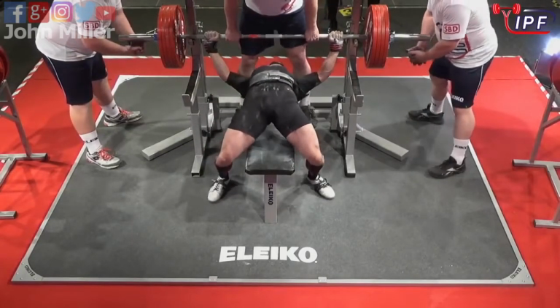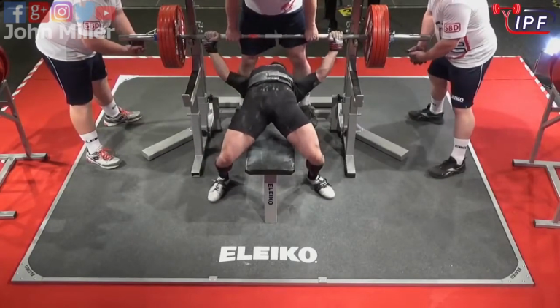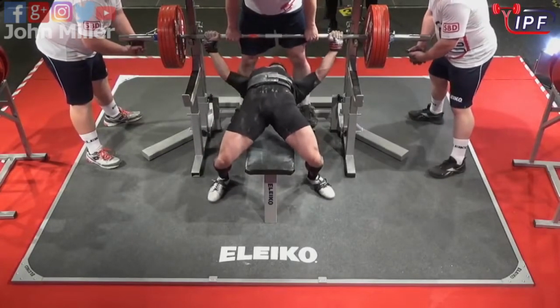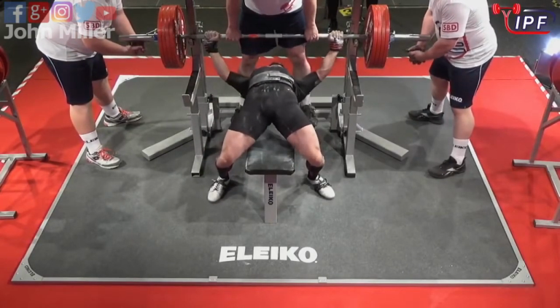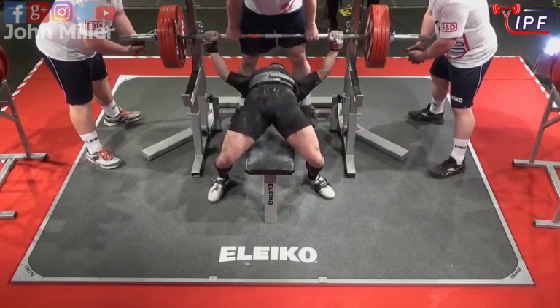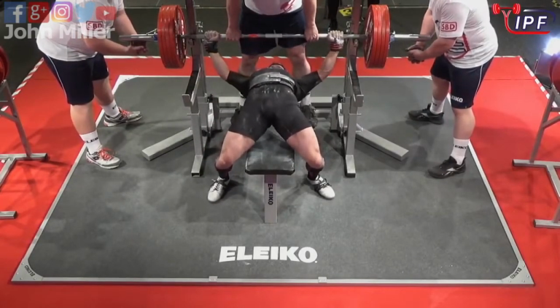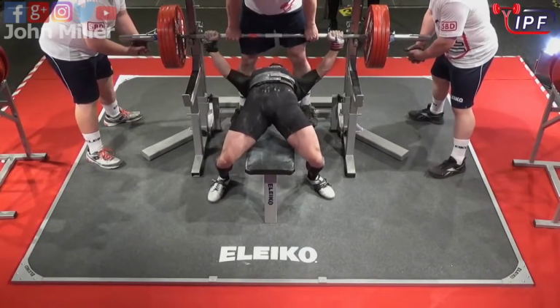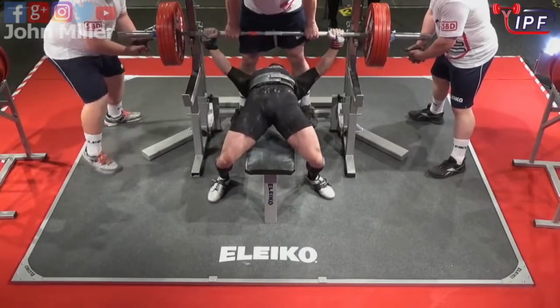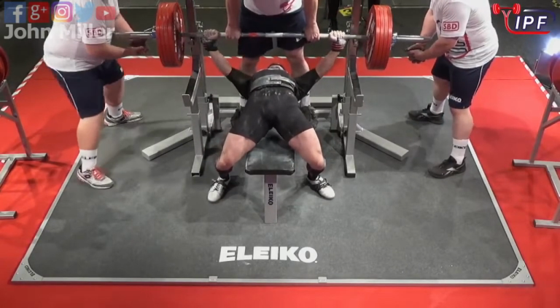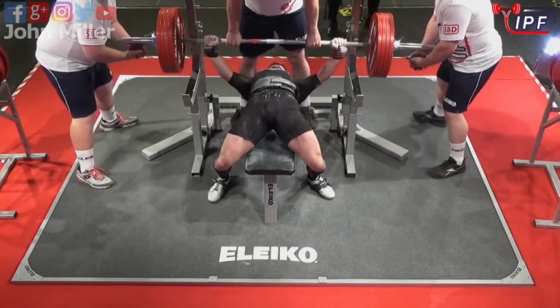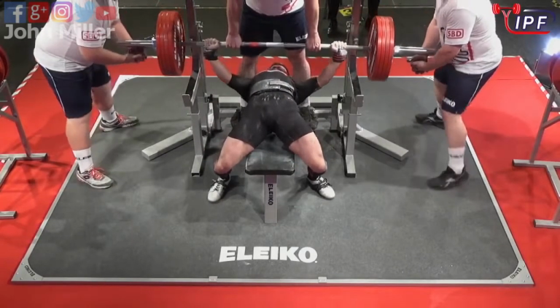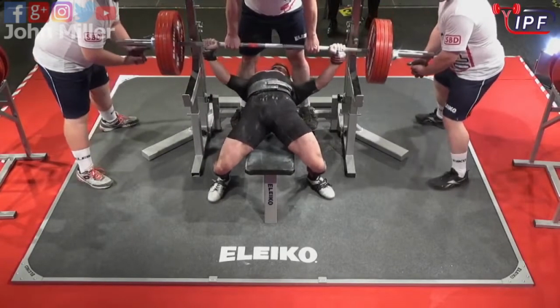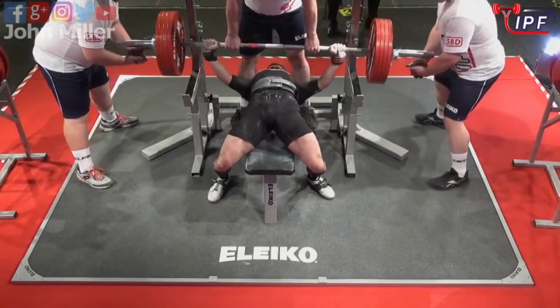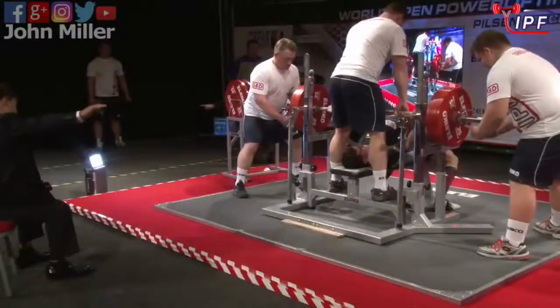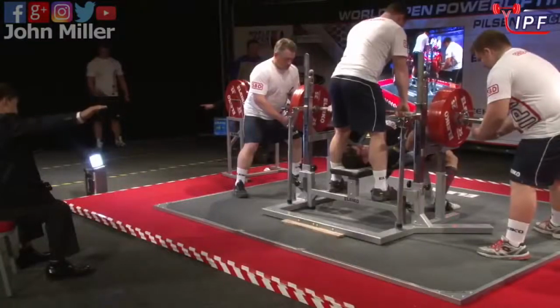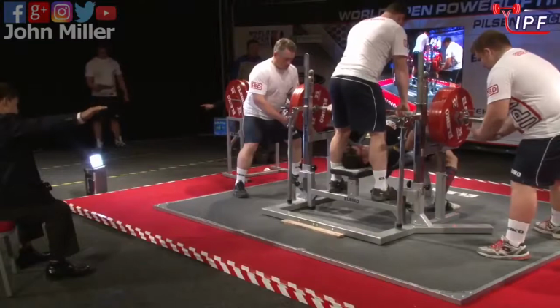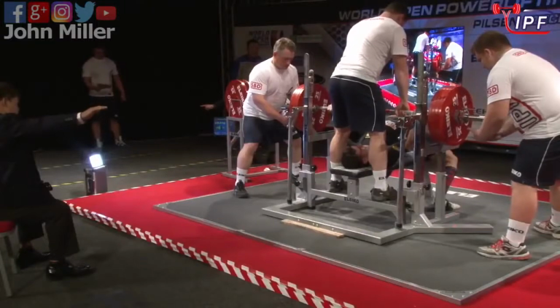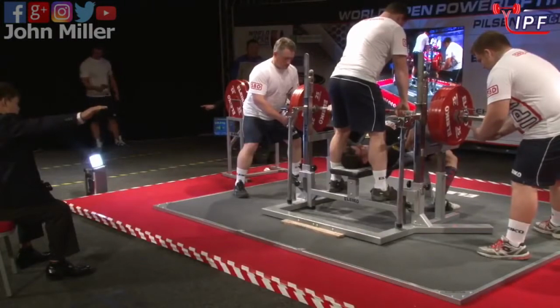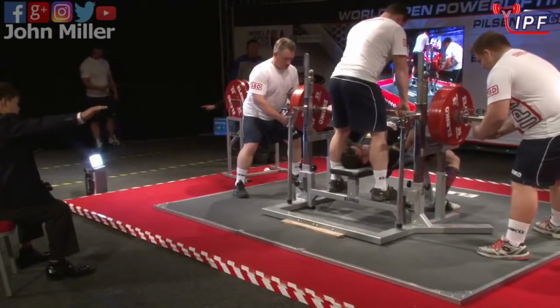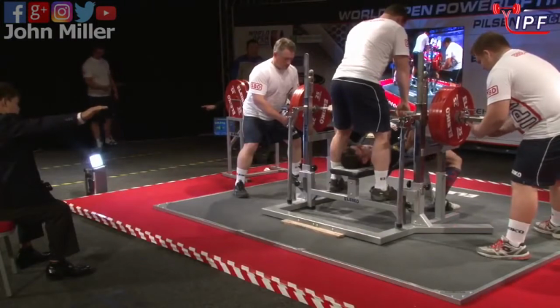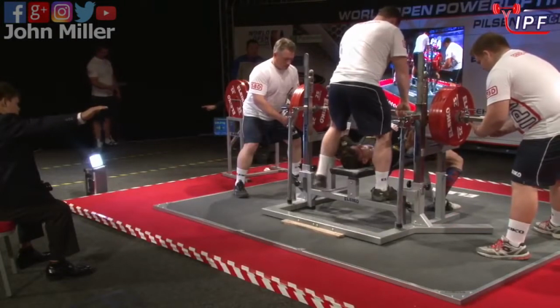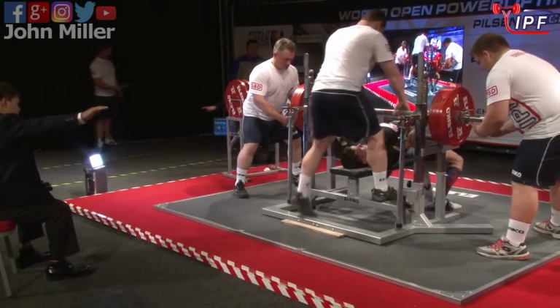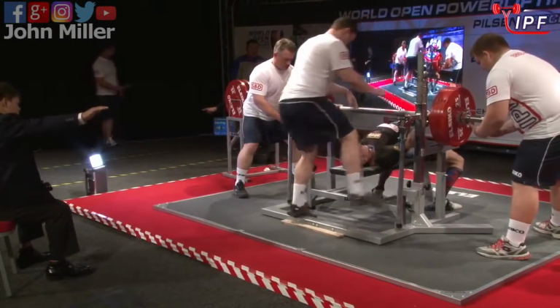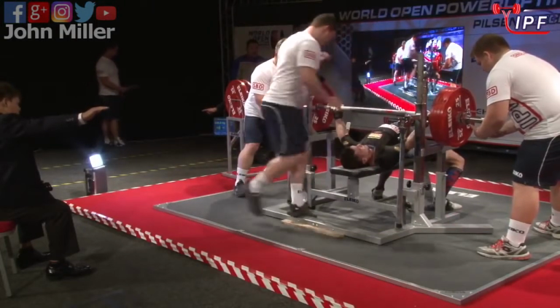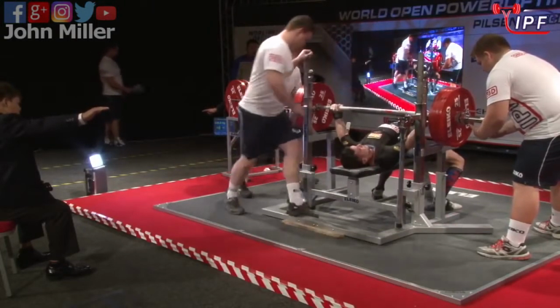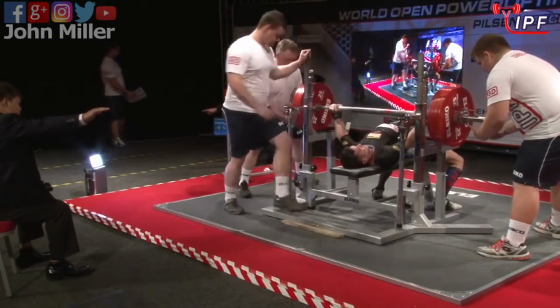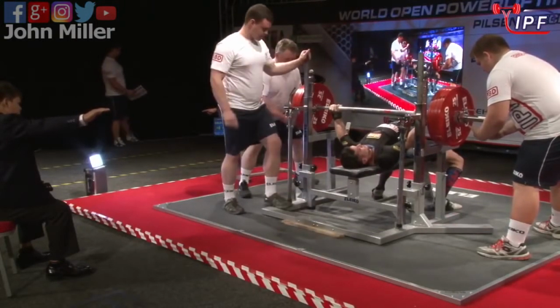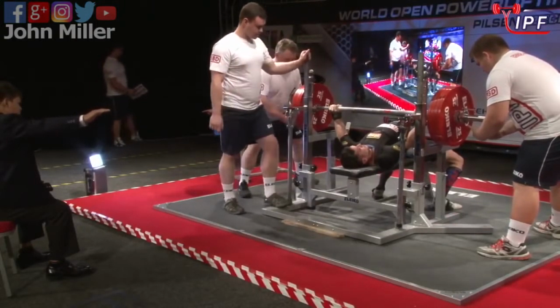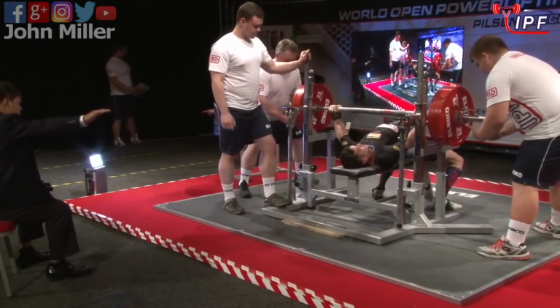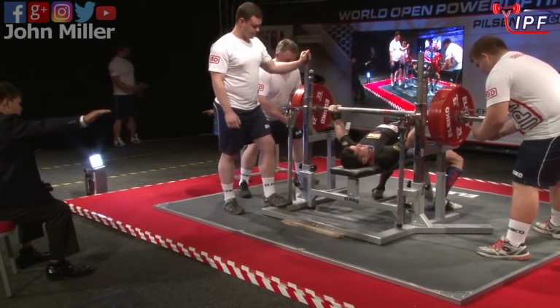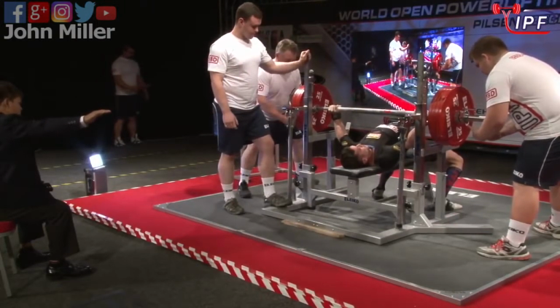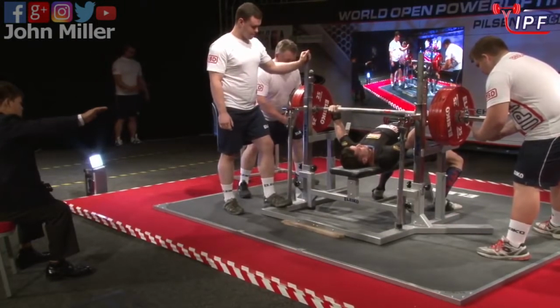Don't rush it, take your time, get it right and practice the right way. All right, here we go — 225 kilograms.